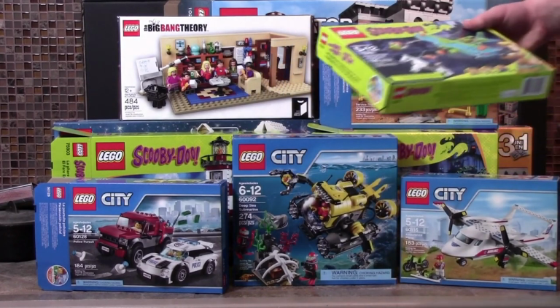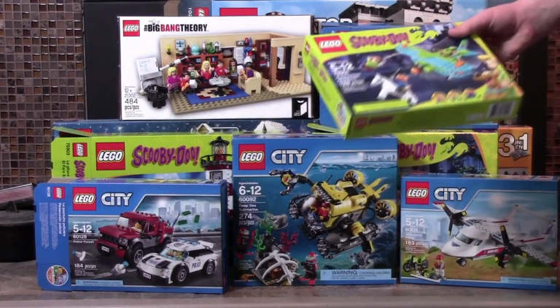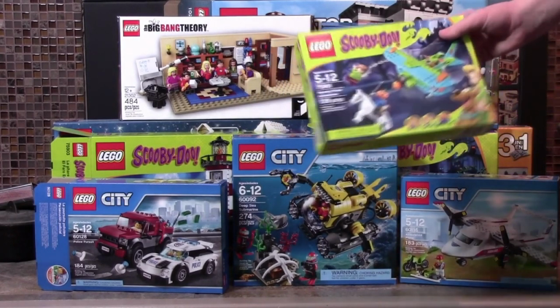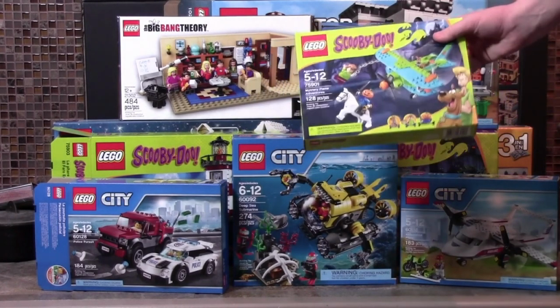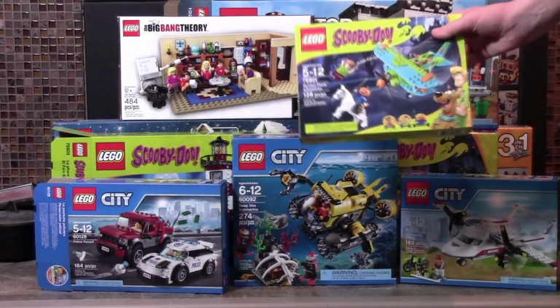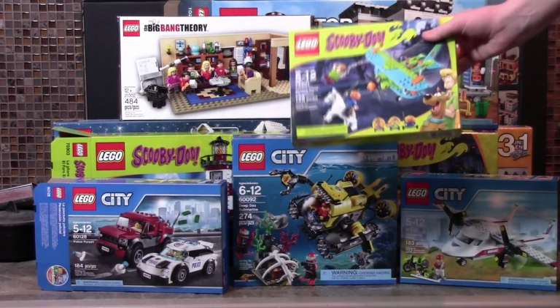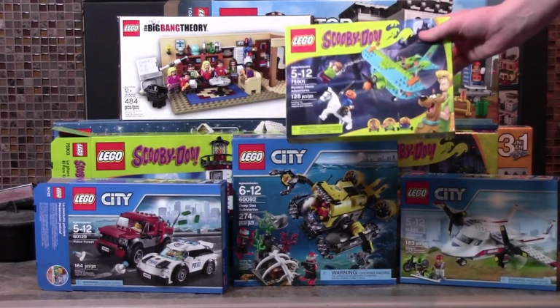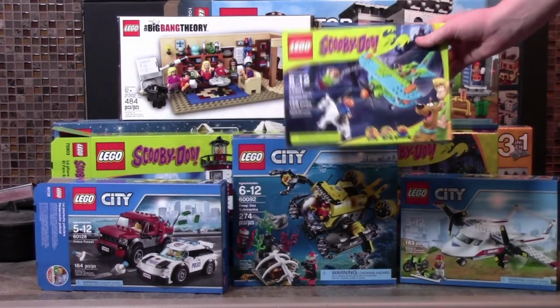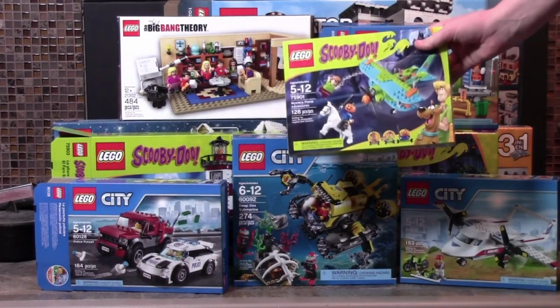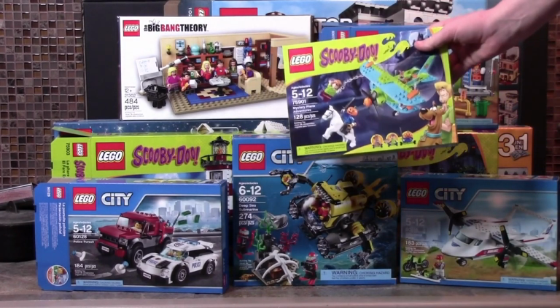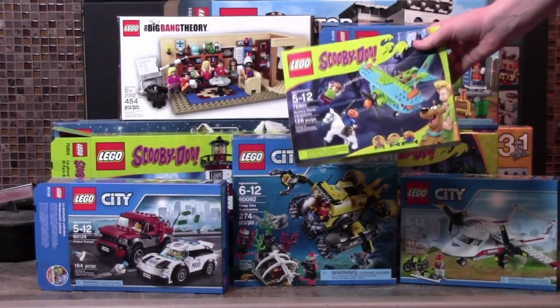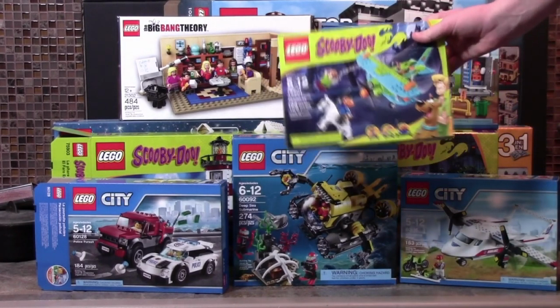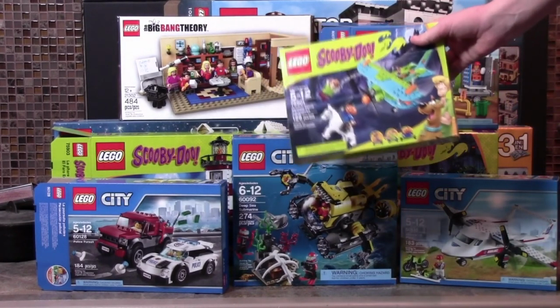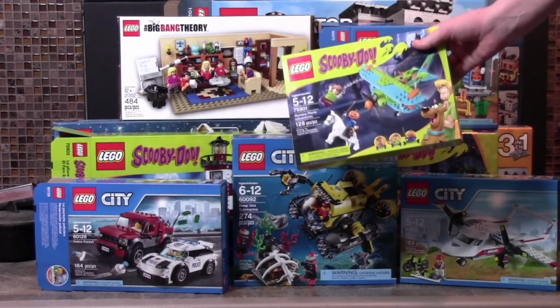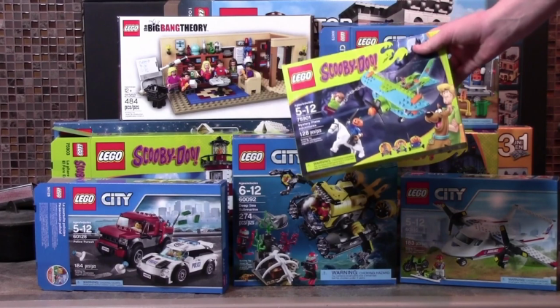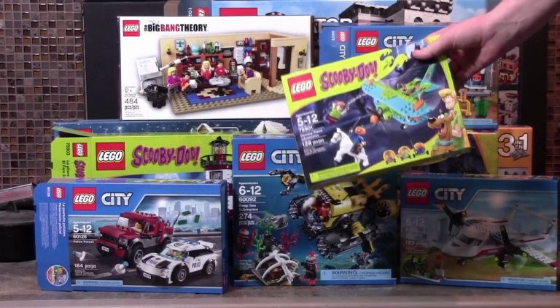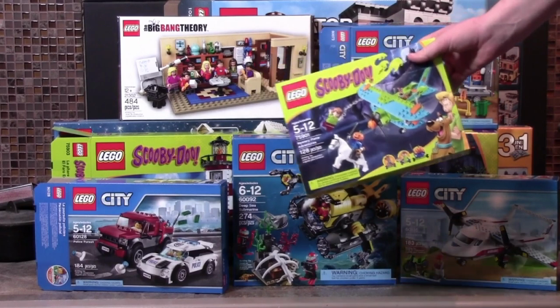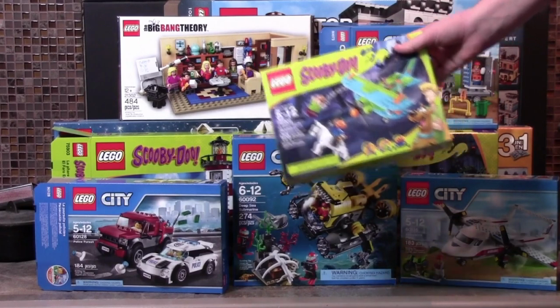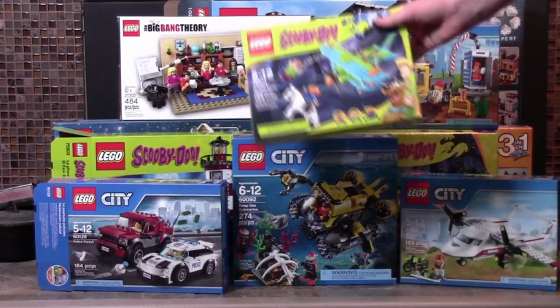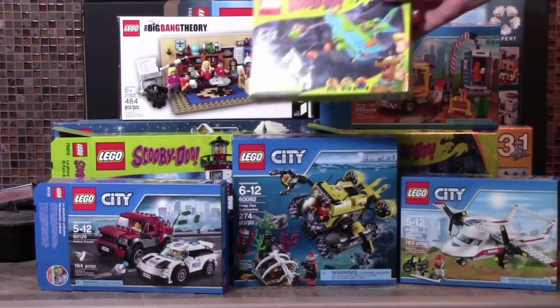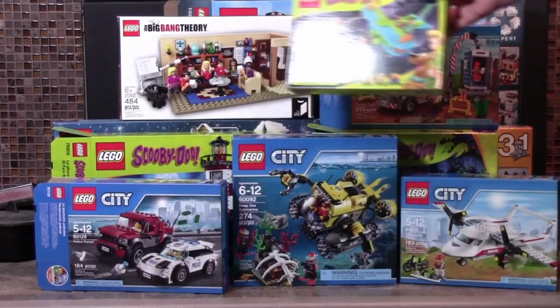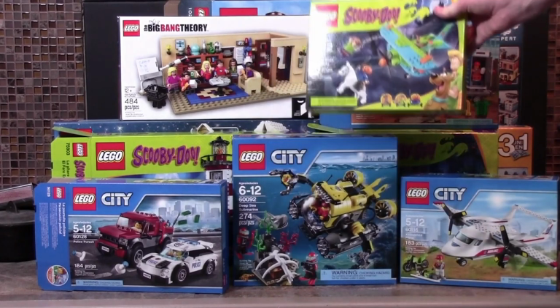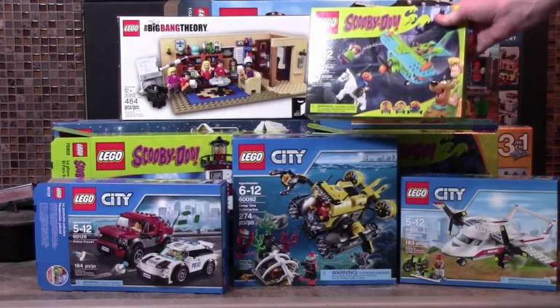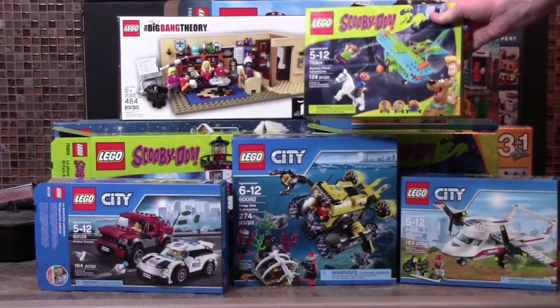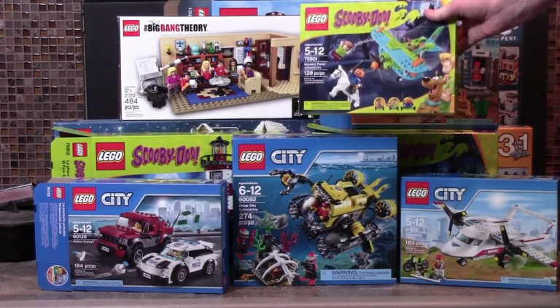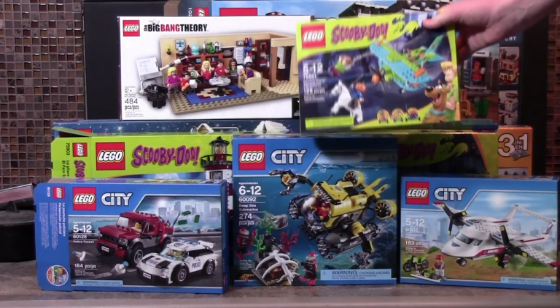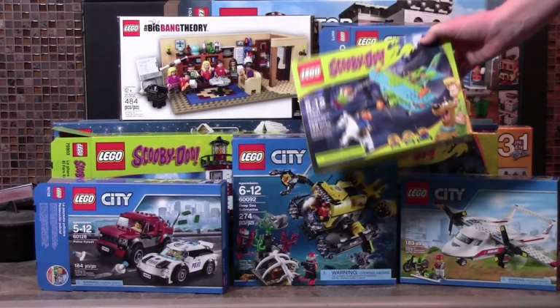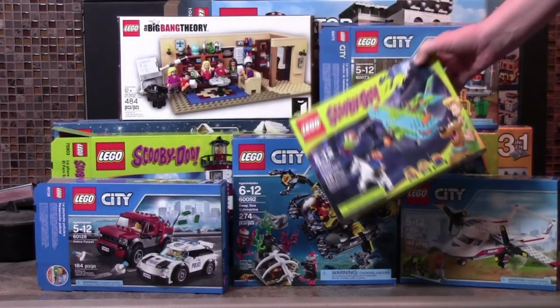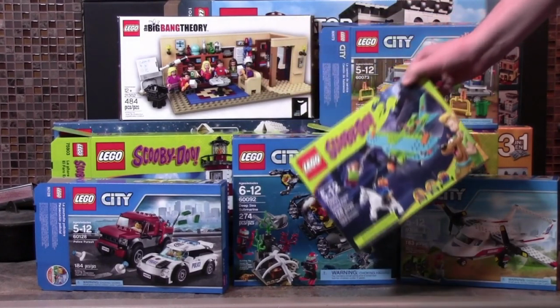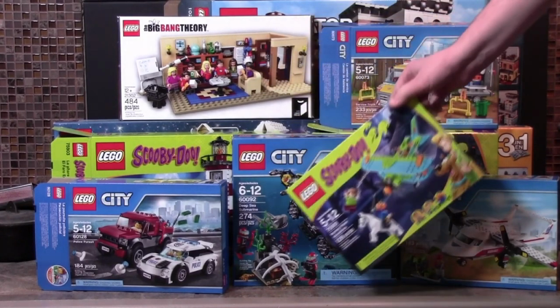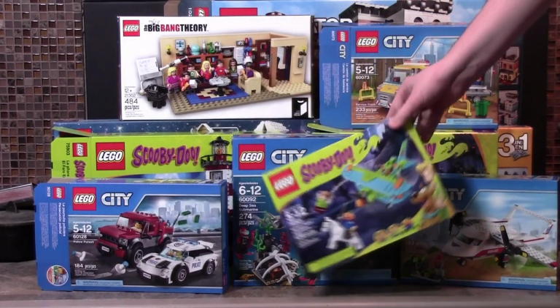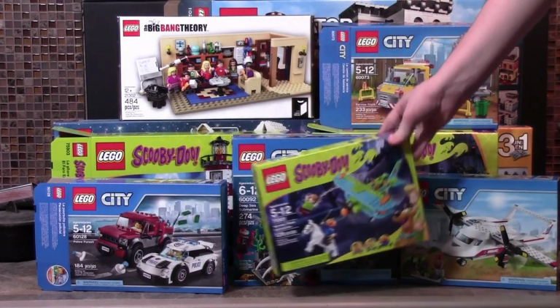The Mystery Plane Adventure set, which is pretty awesome, and that completes my whole LEGO Scooby-Doo collection.